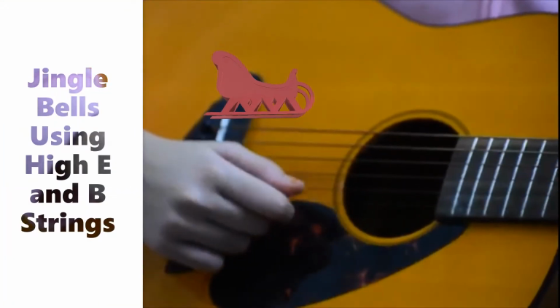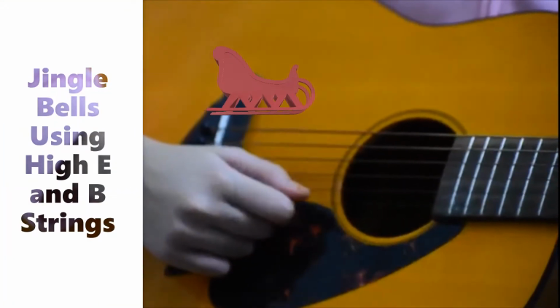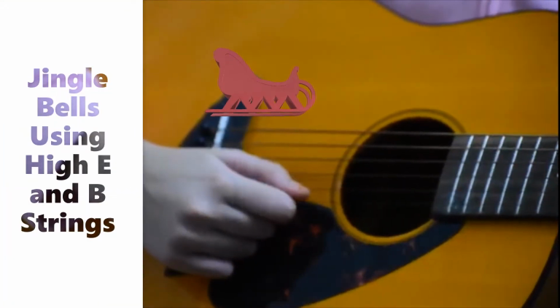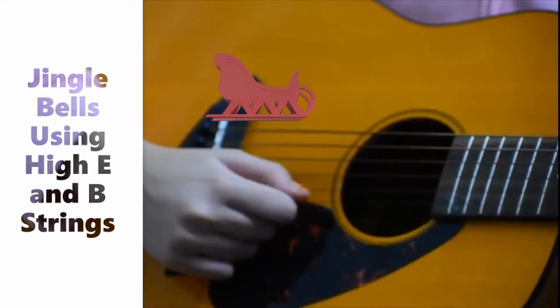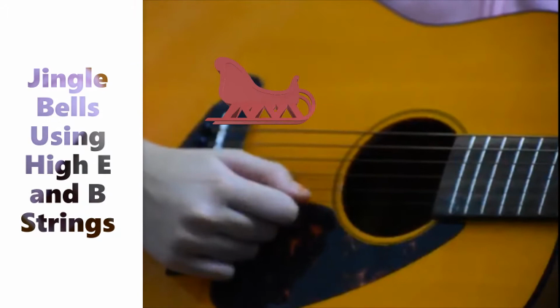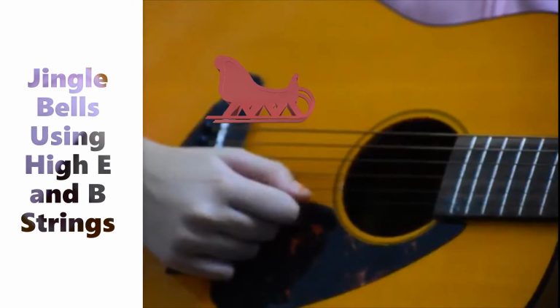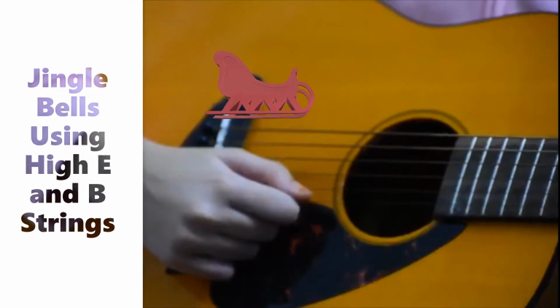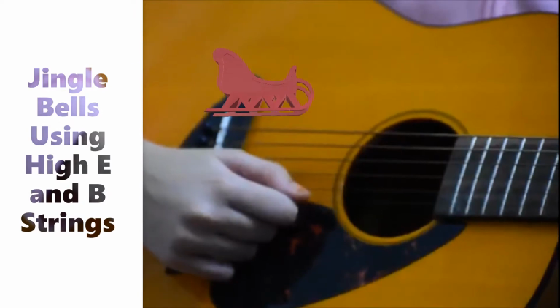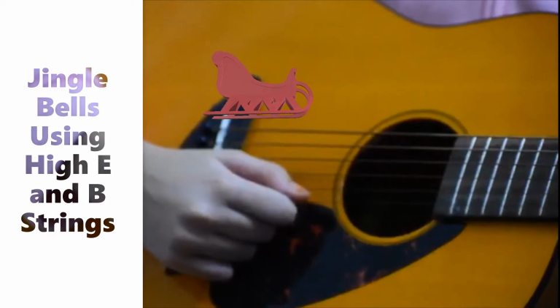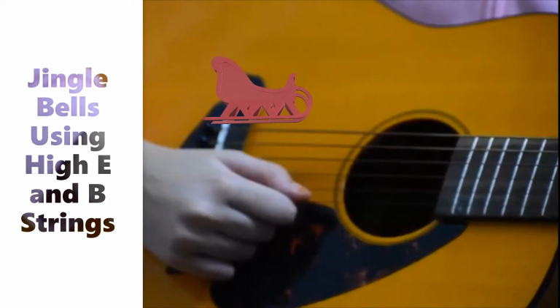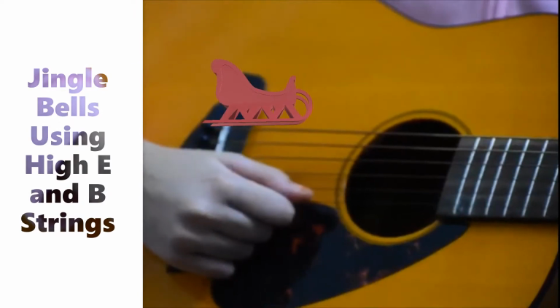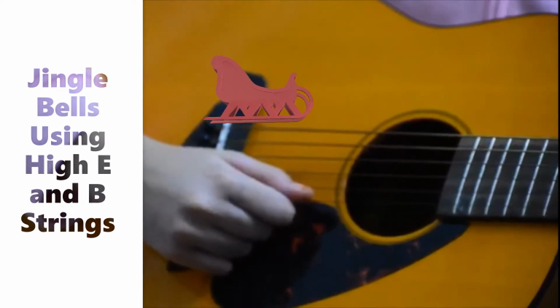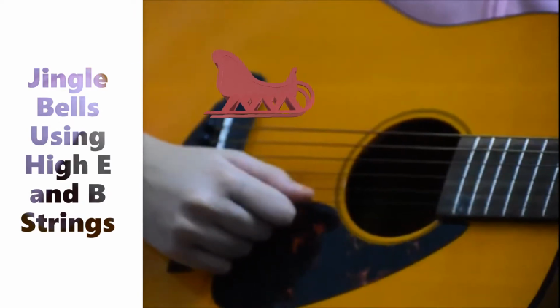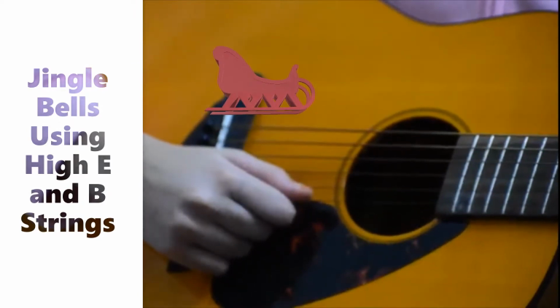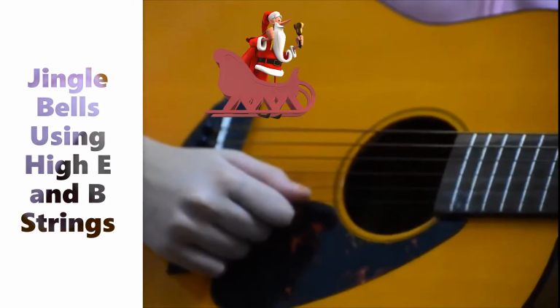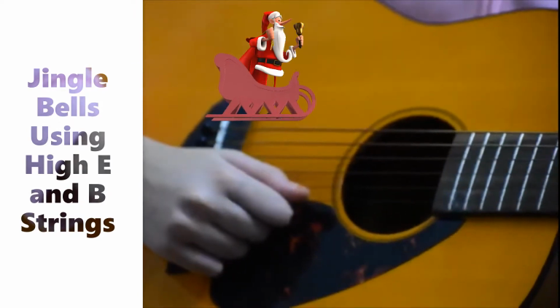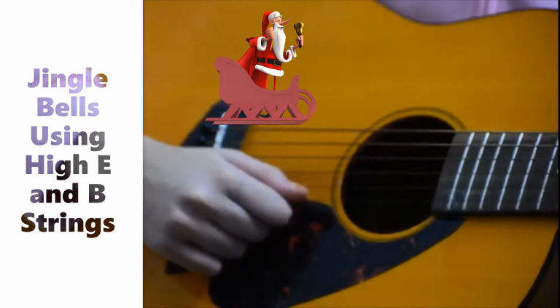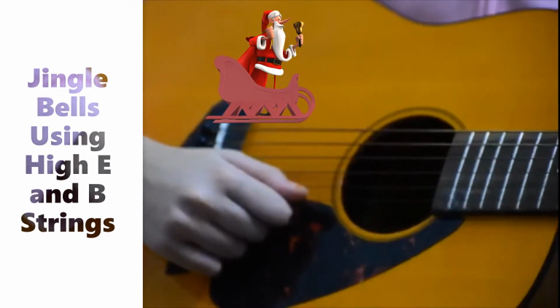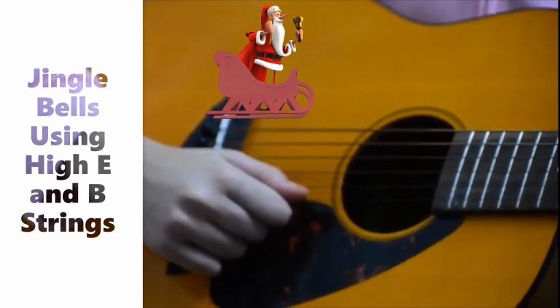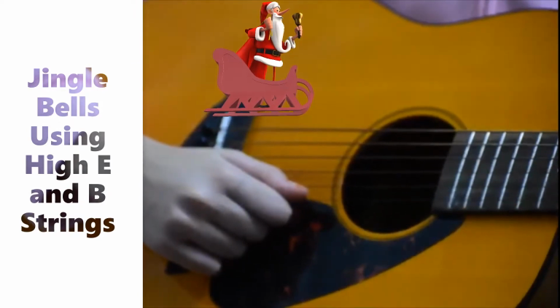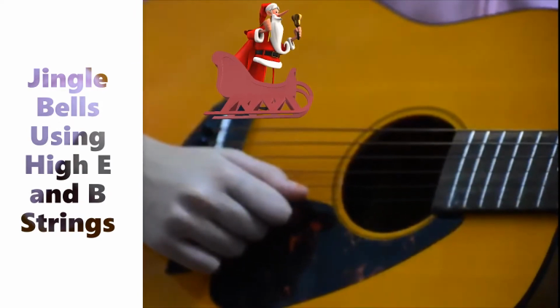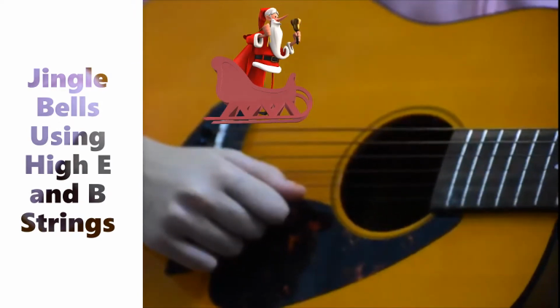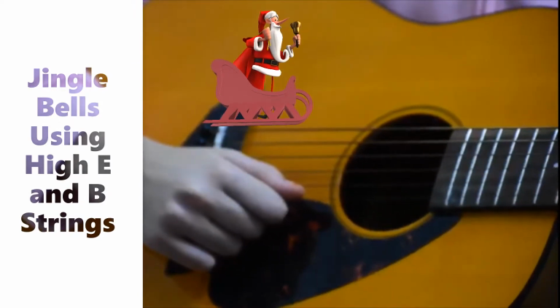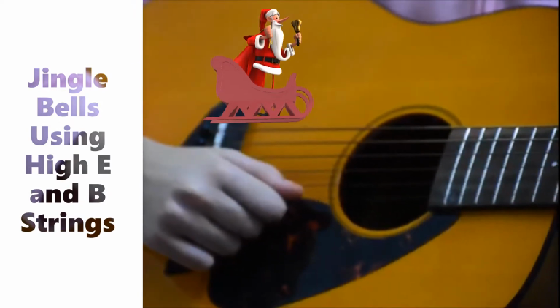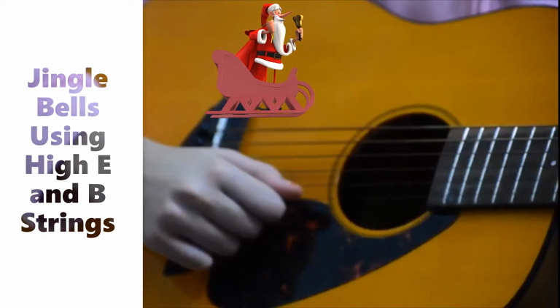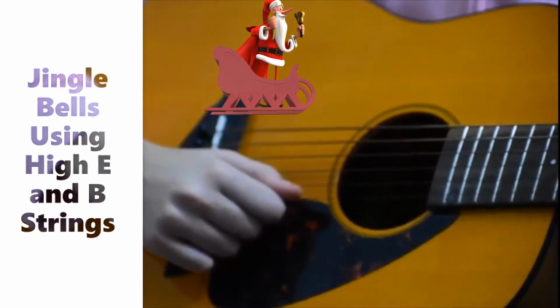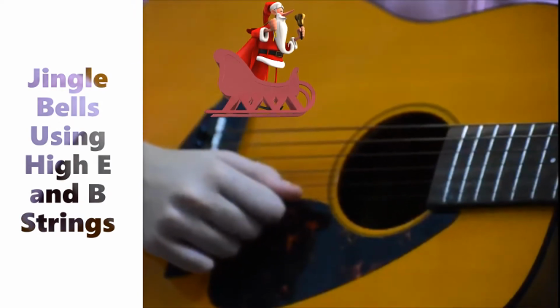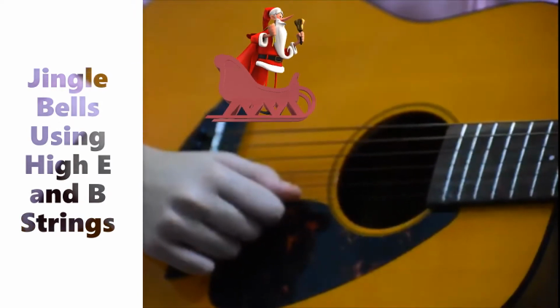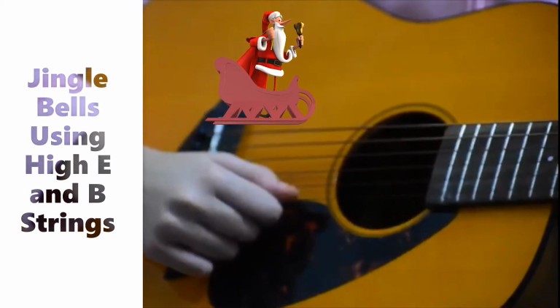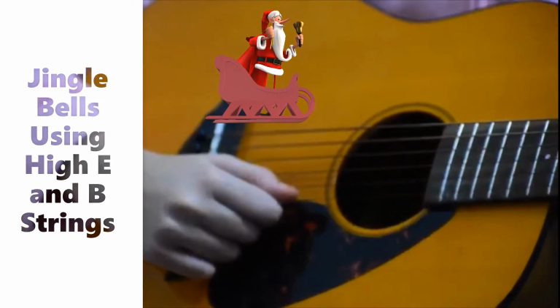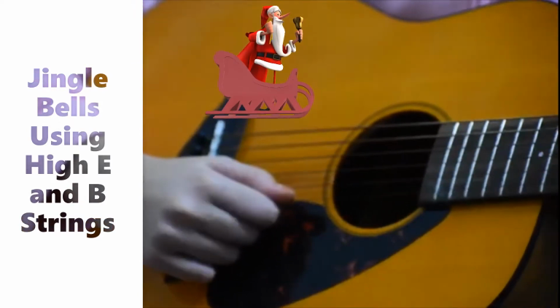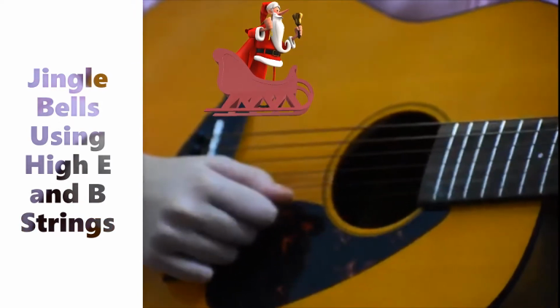Hi everybody! Today I will be teaching you how to play Jingle Bells on the guitar.